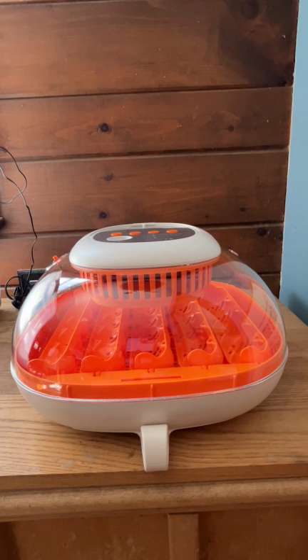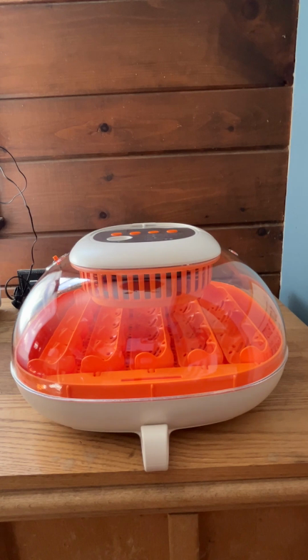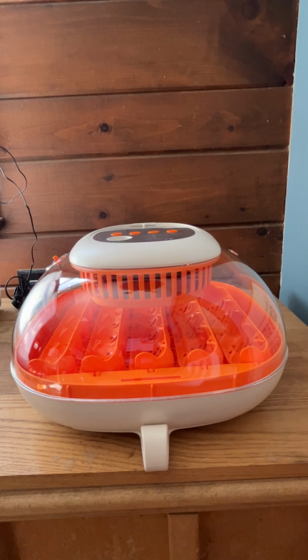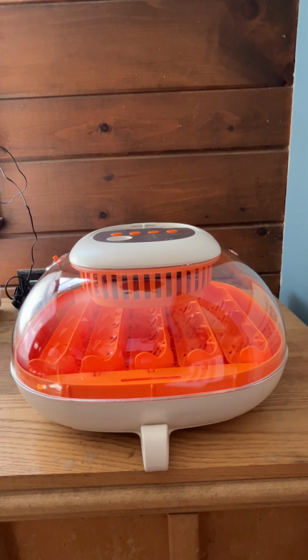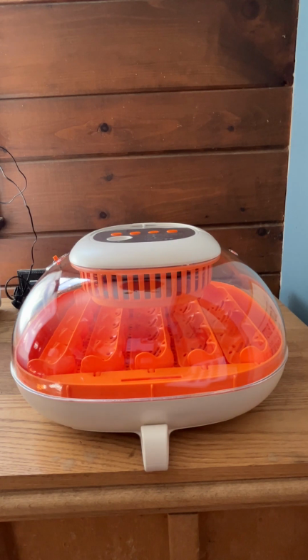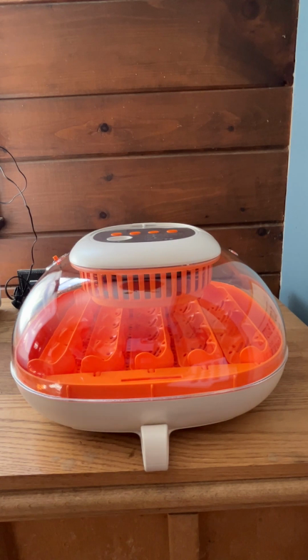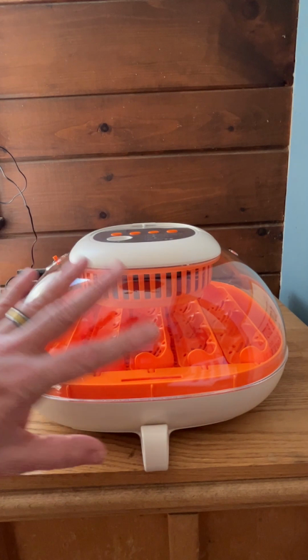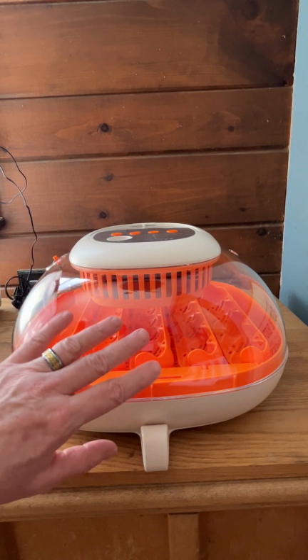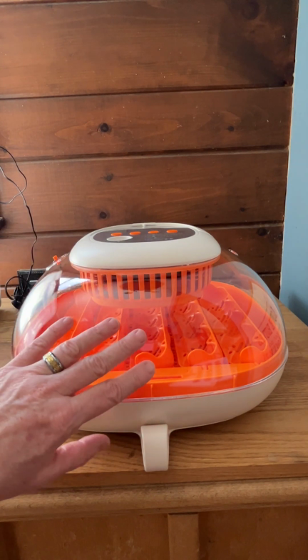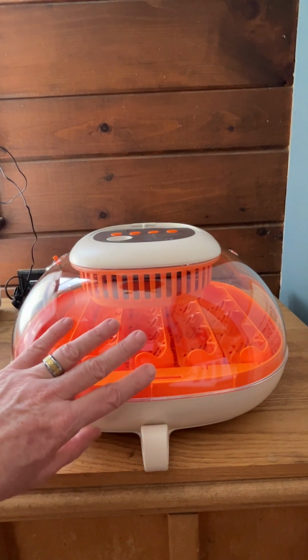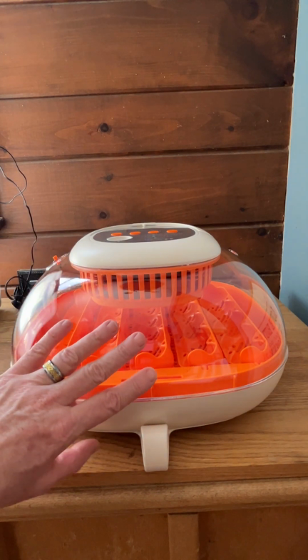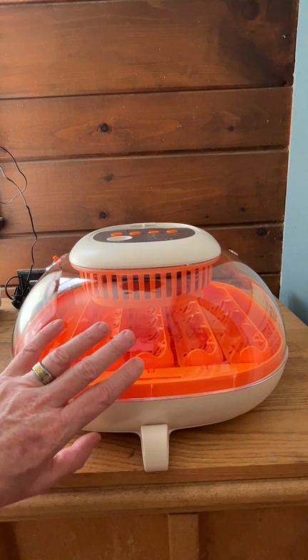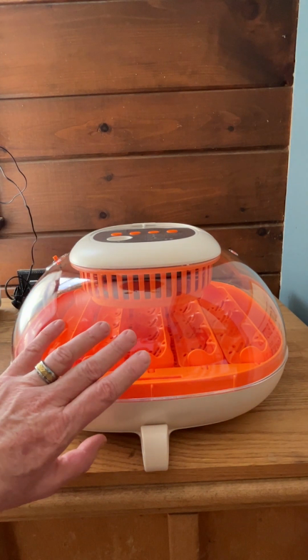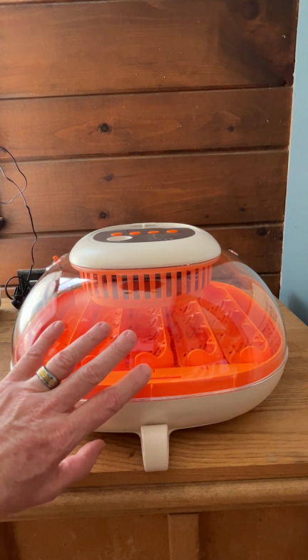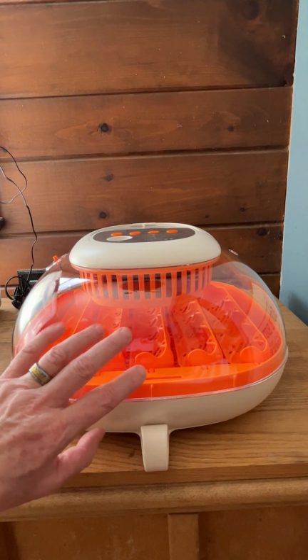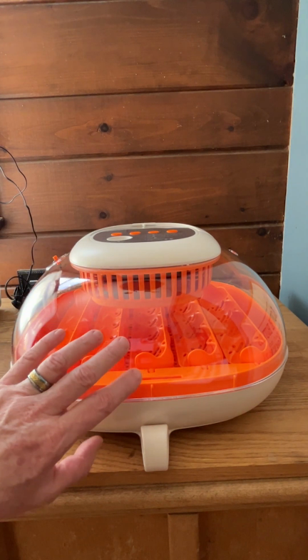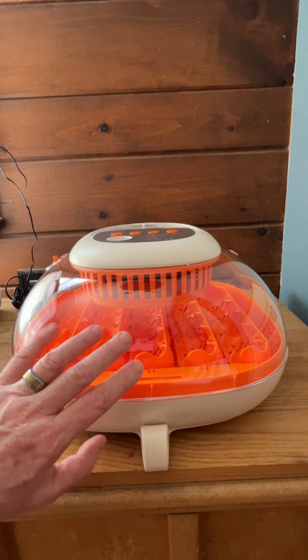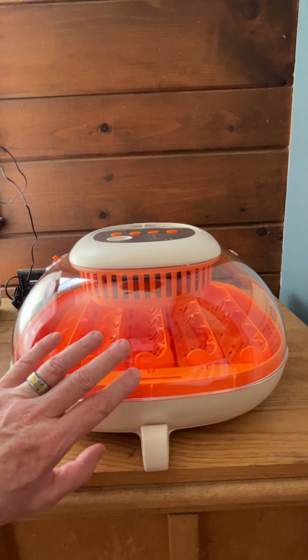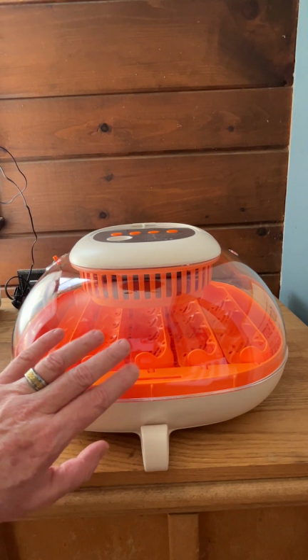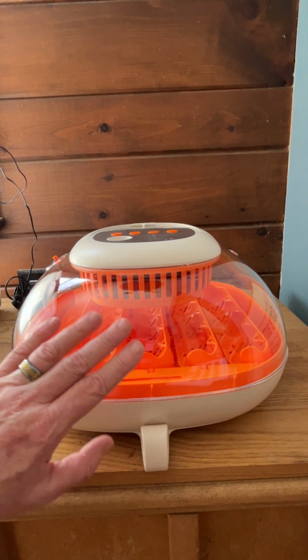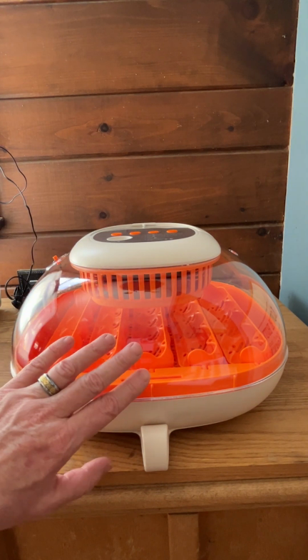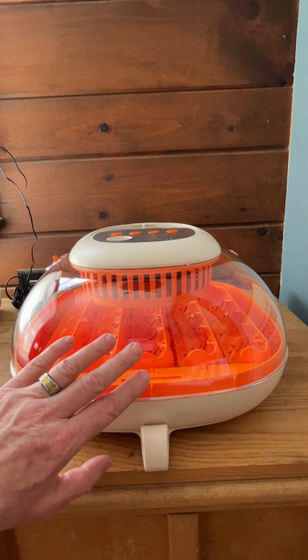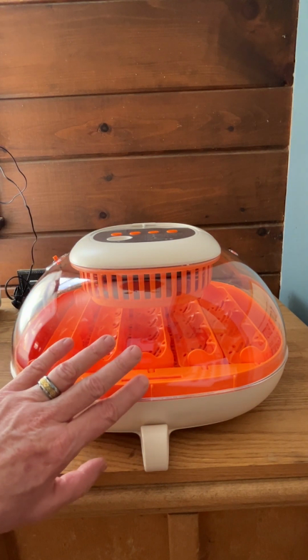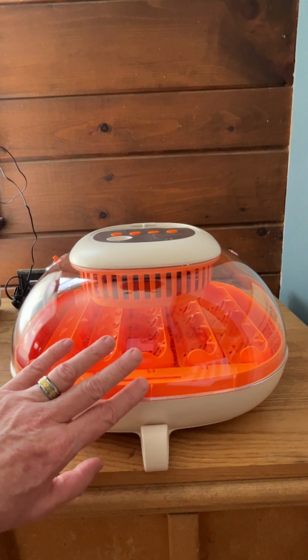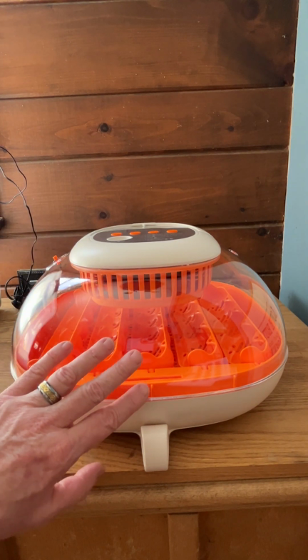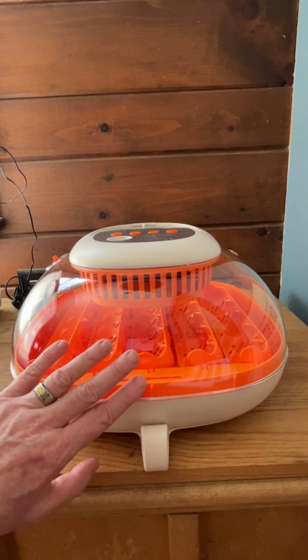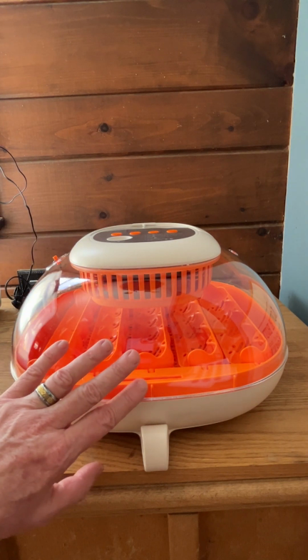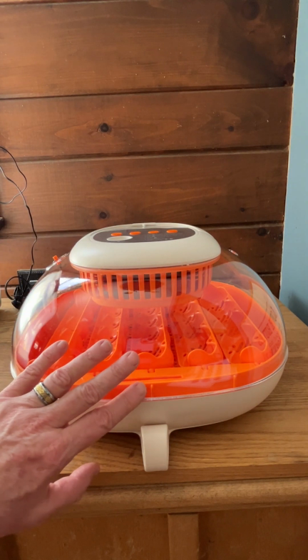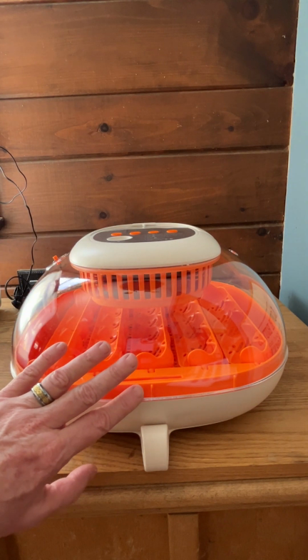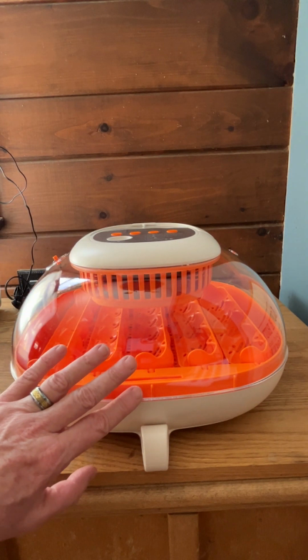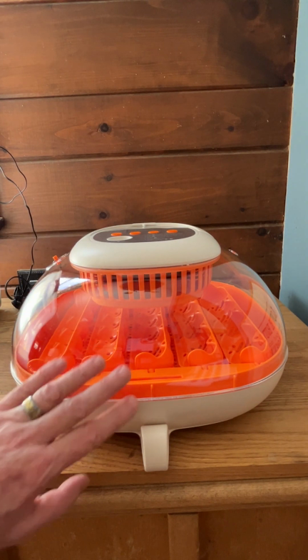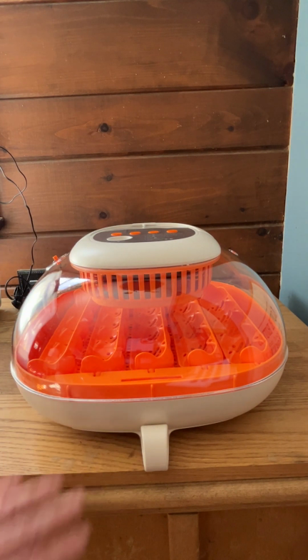Hey guys, Weekend Homesteader here, and I wanted to do a short video on this Chick Cozy incubator.